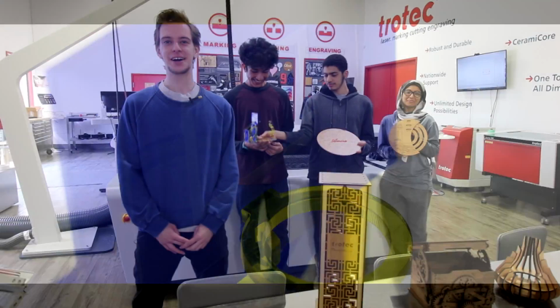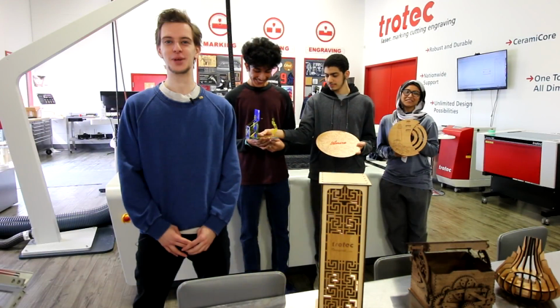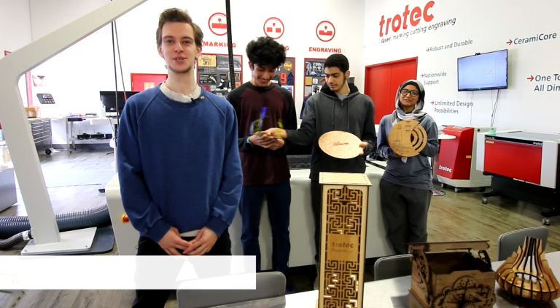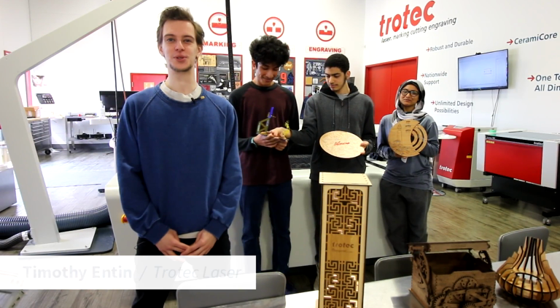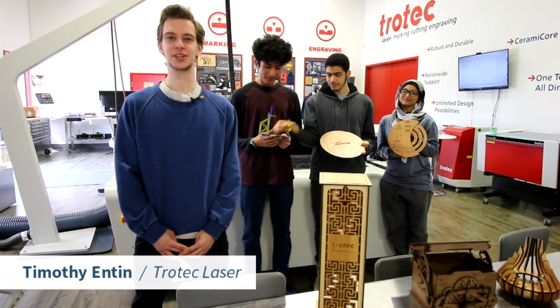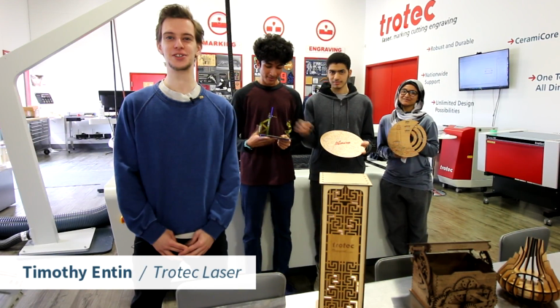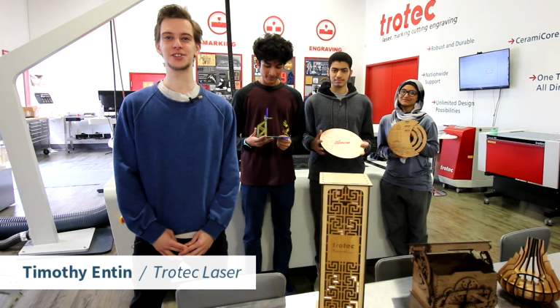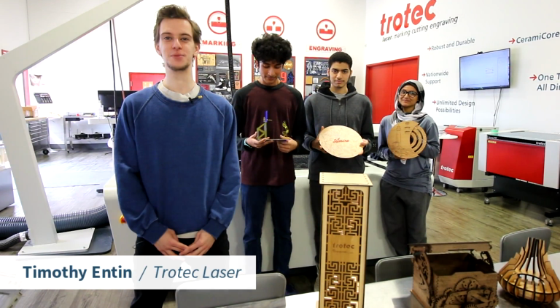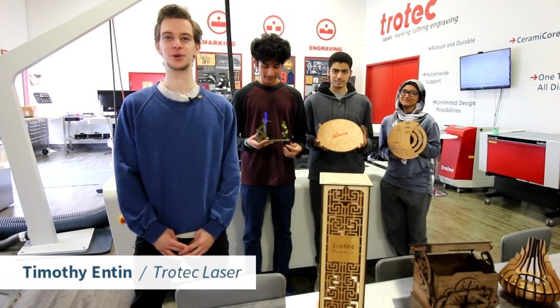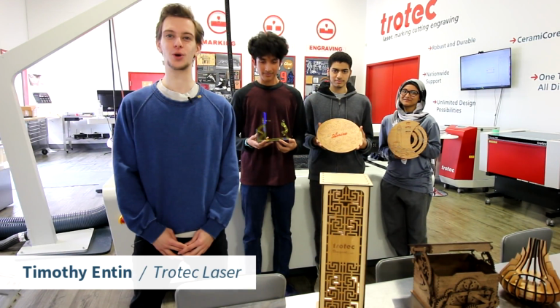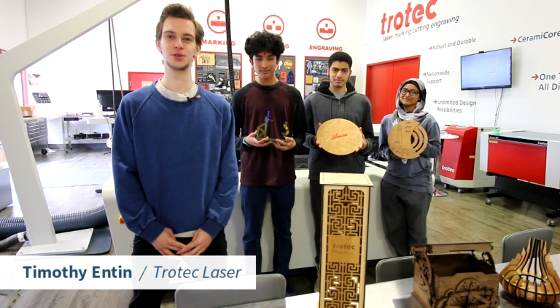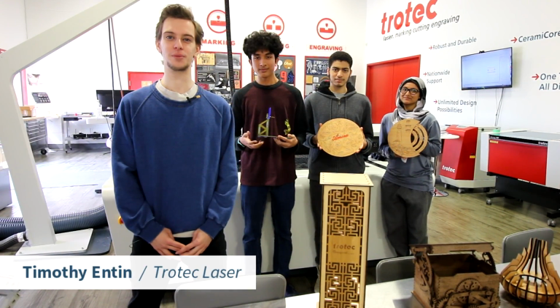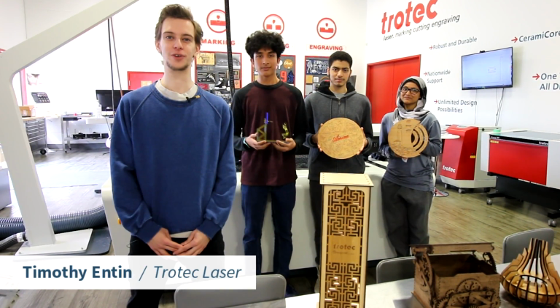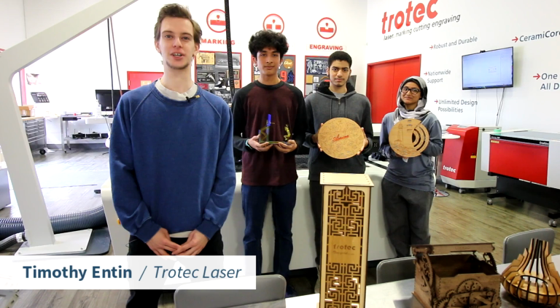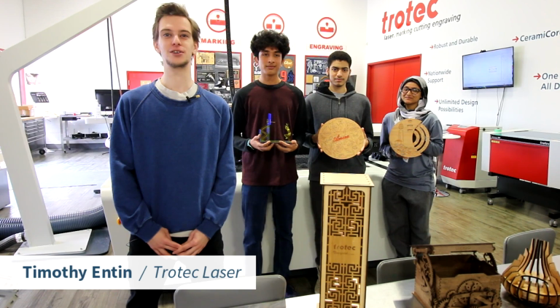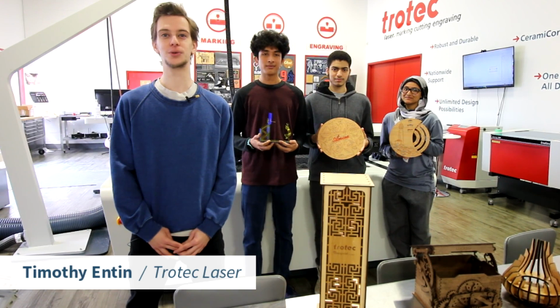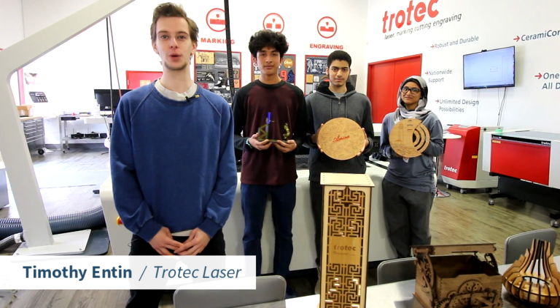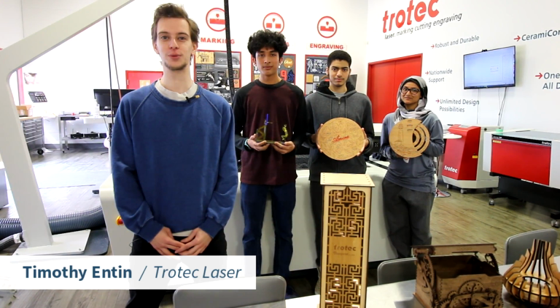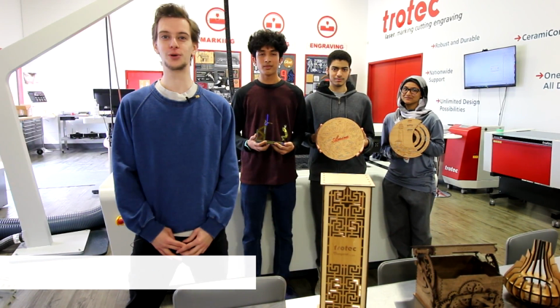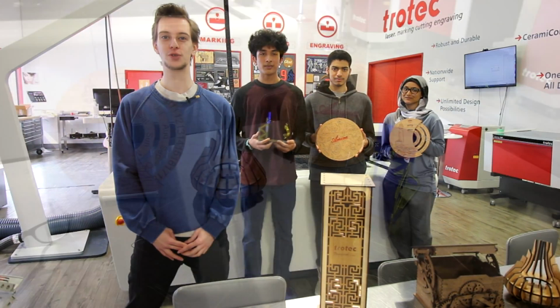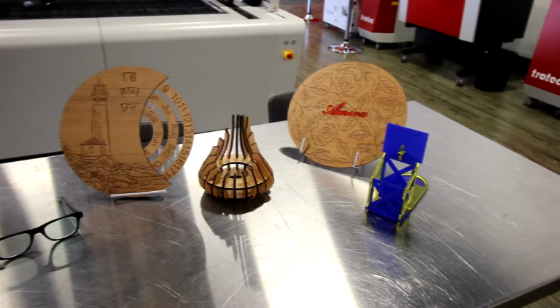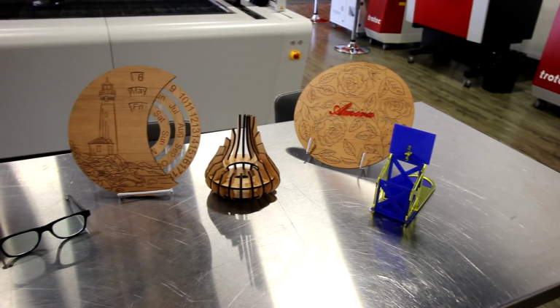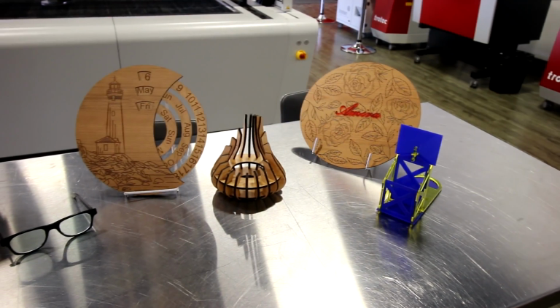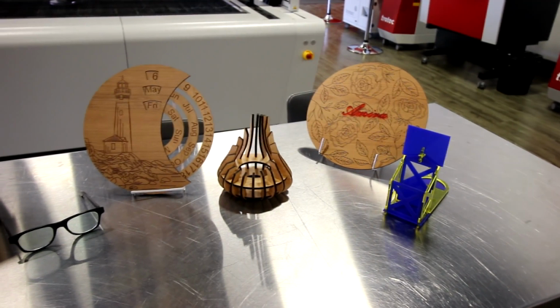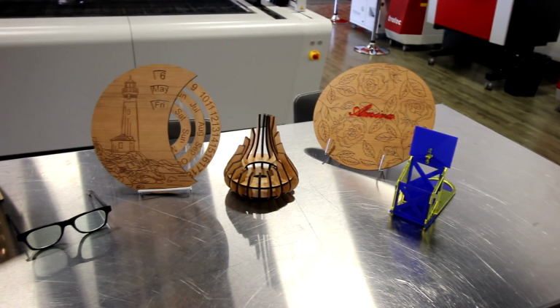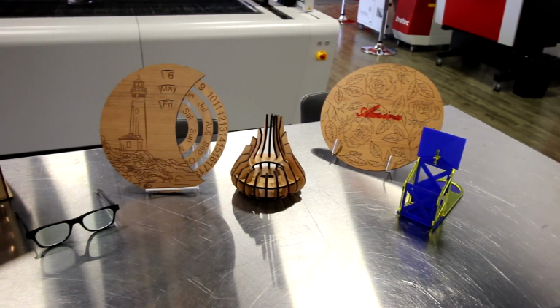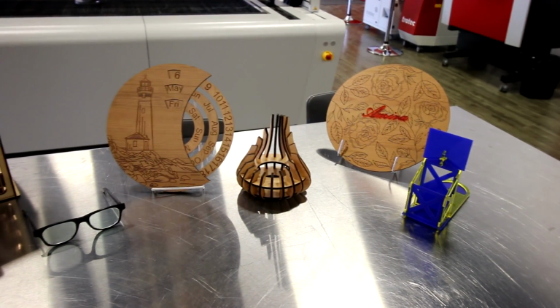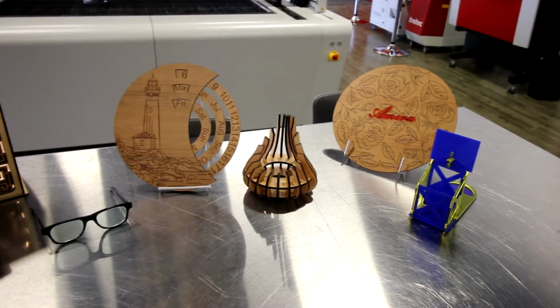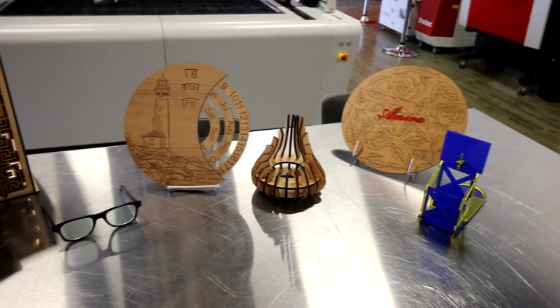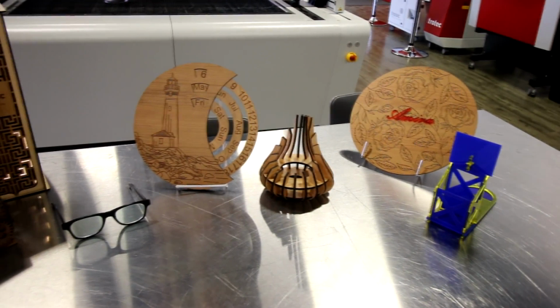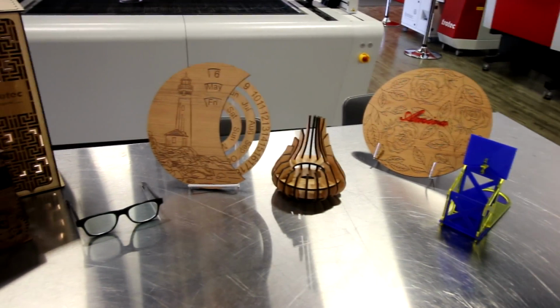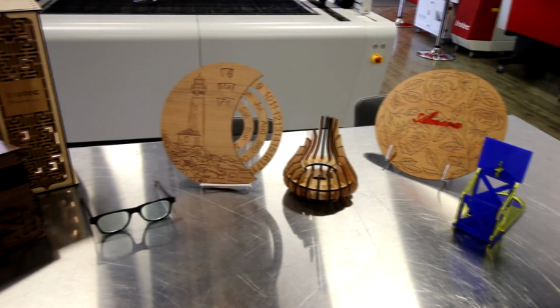My name is Sid from Trotec Laser. Today I'm here with our co-op students from Meadowvale Secondary School and we're going to be going over some projects we've done by Ukrainian artists for the benefit of Ukraine.